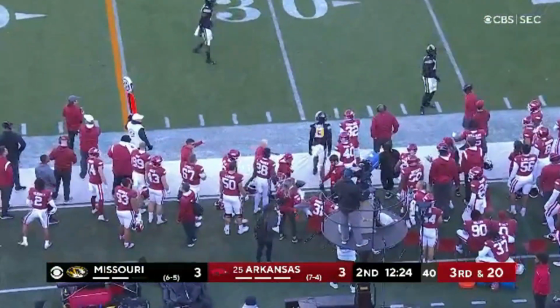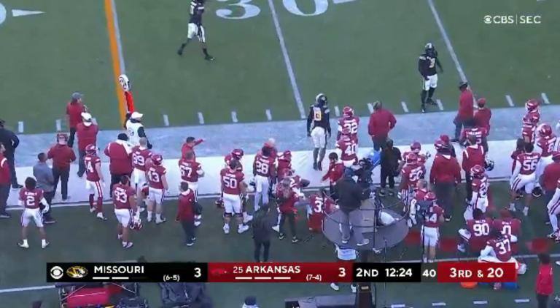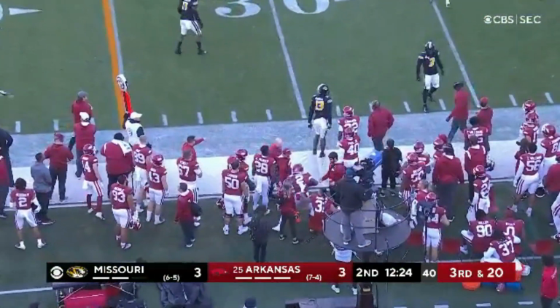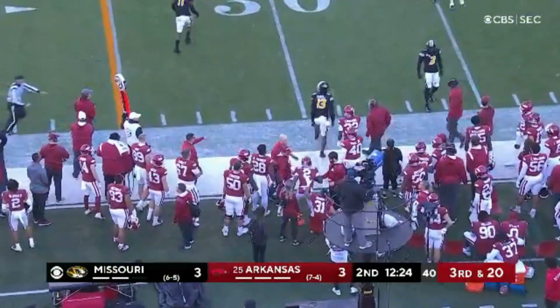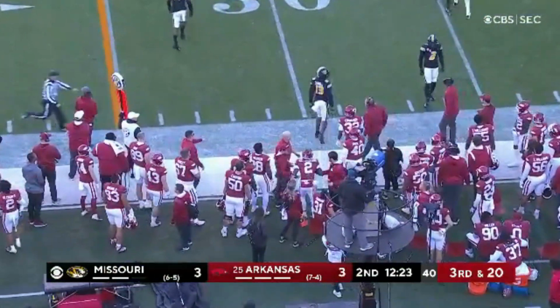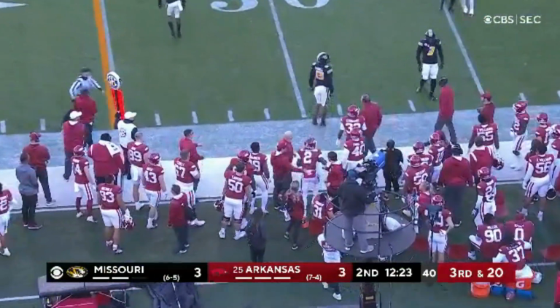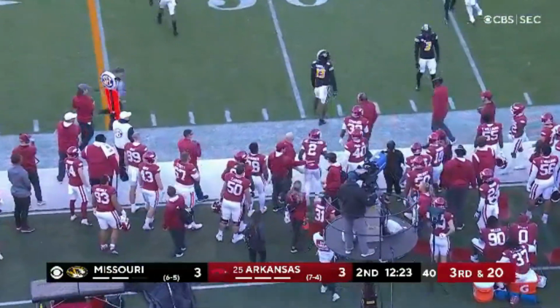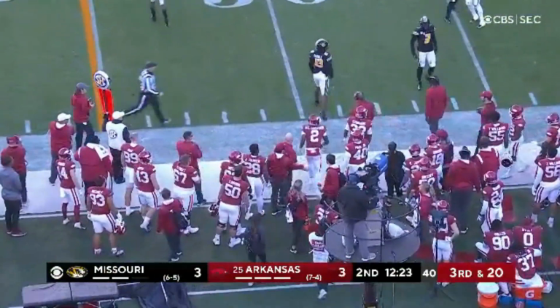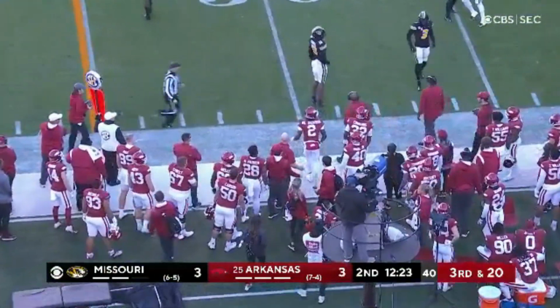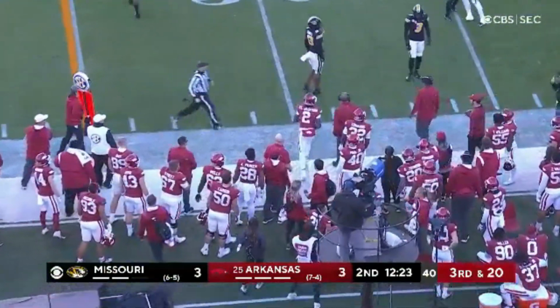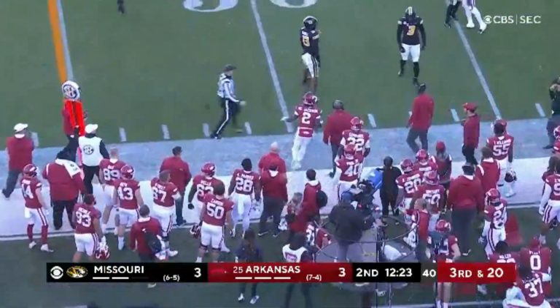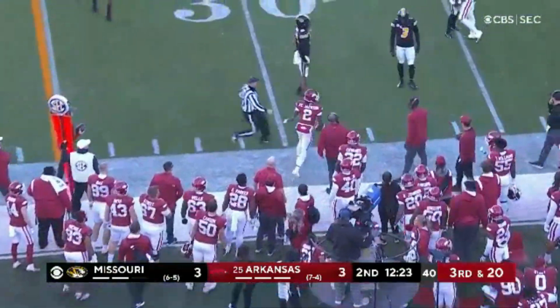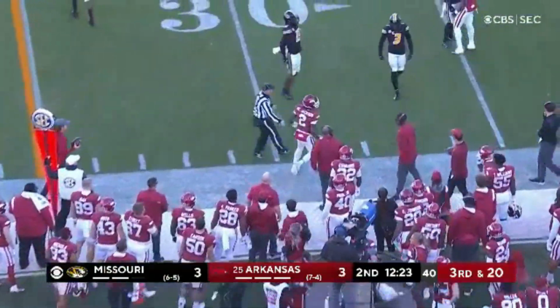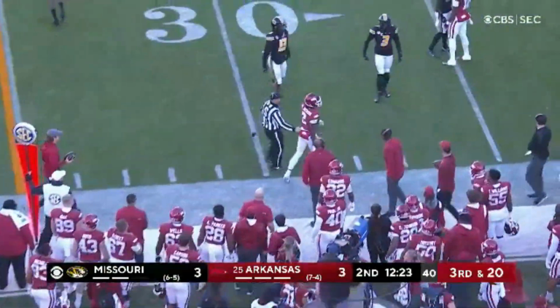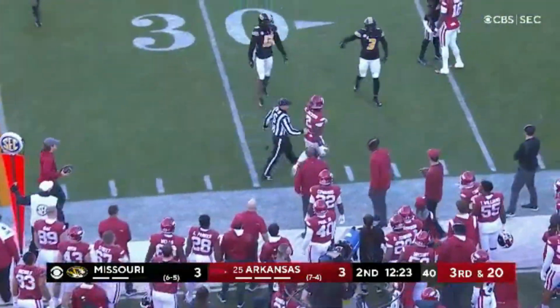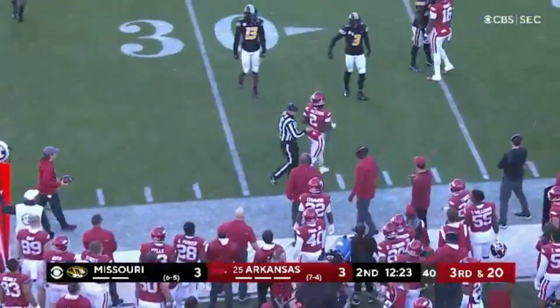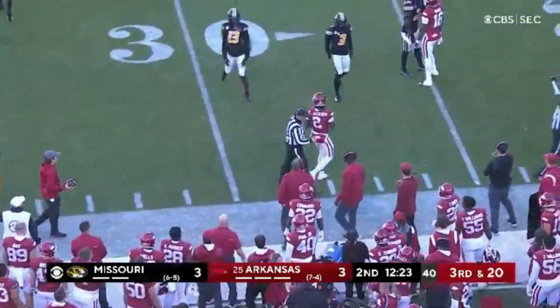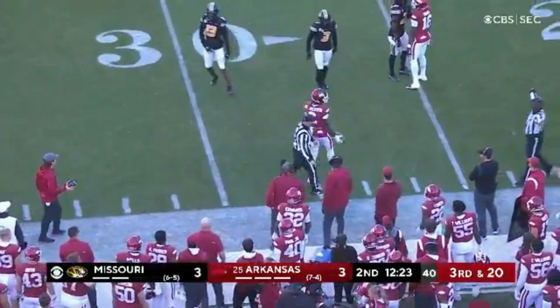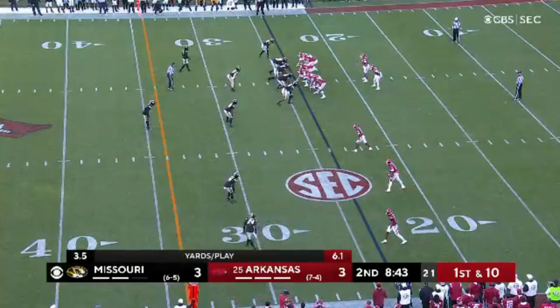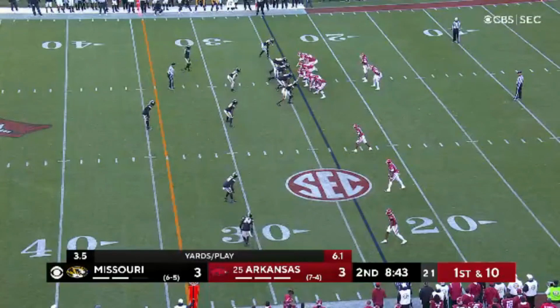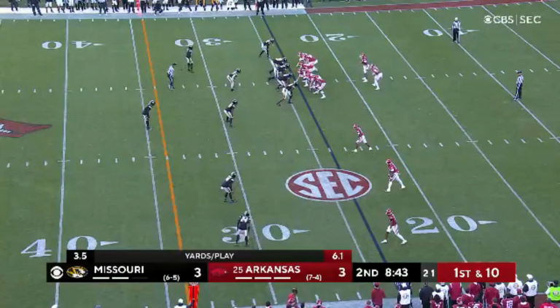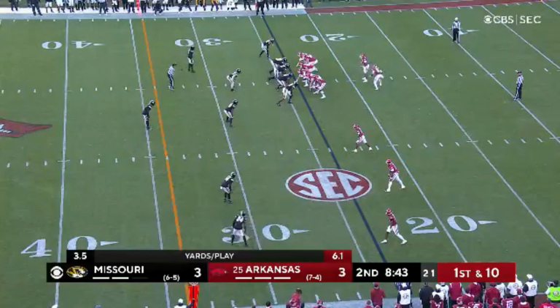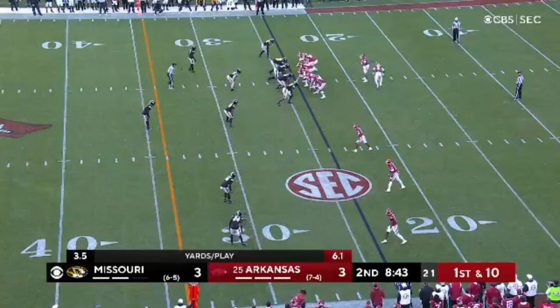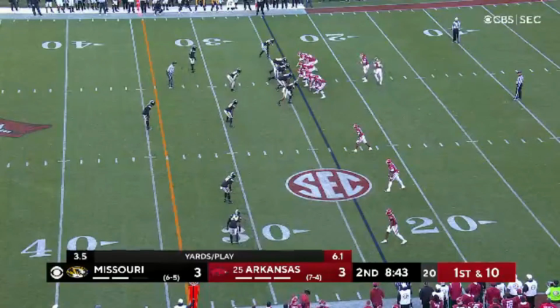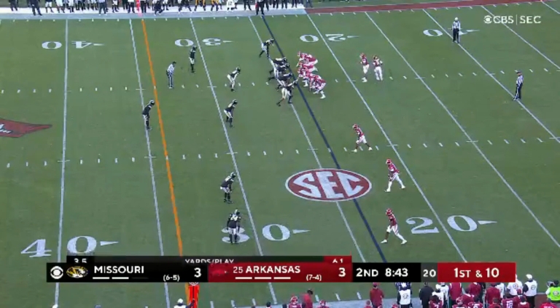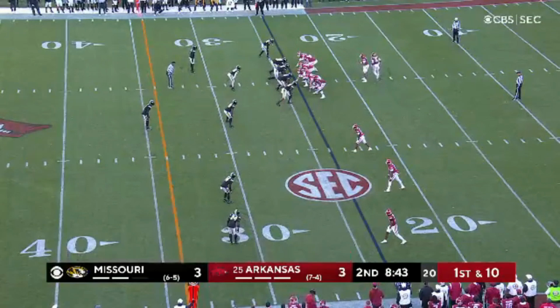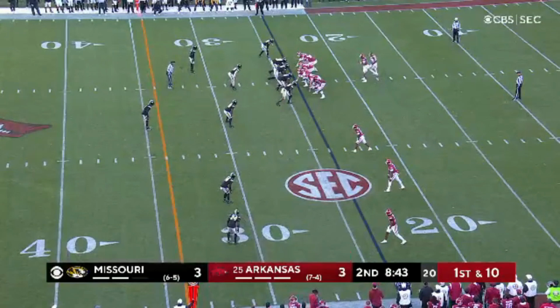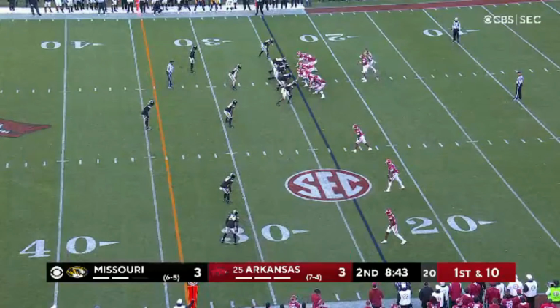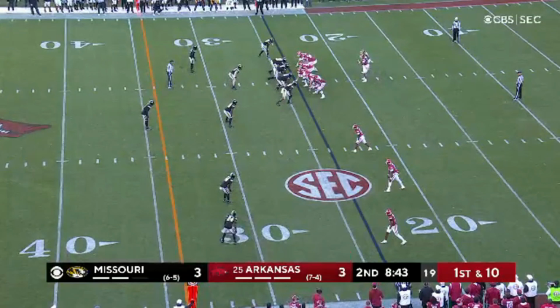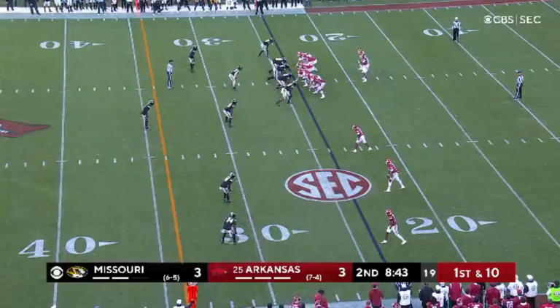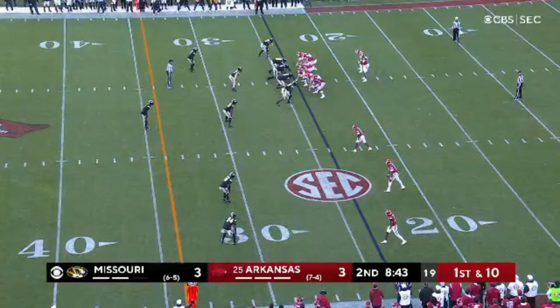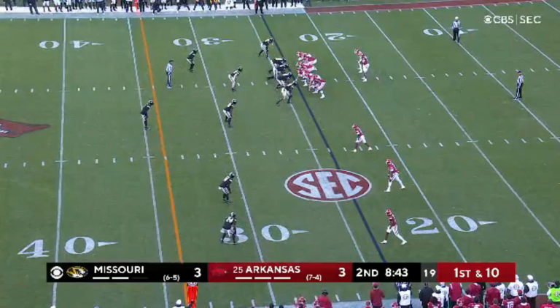Martez Manuel sets up the third and 20 for Arkansas, and Jefferson lets it fly. The catch was brought in.